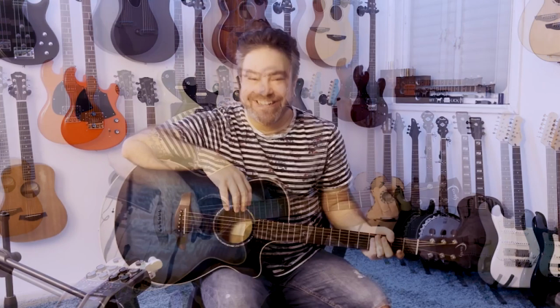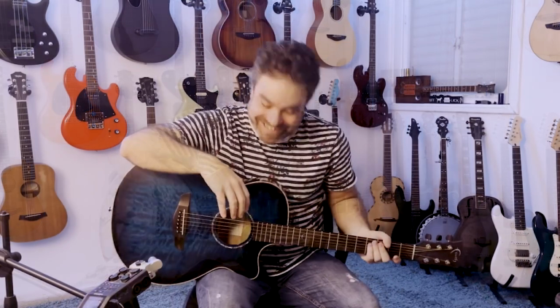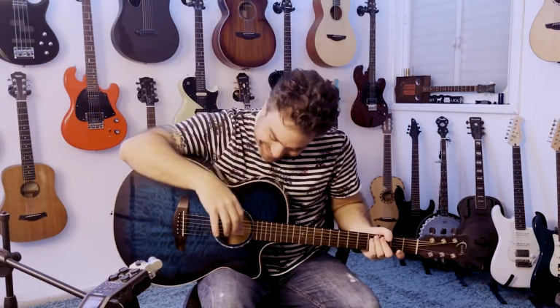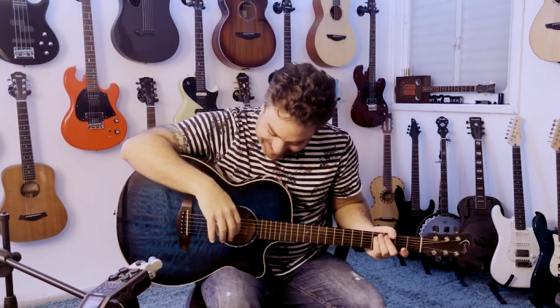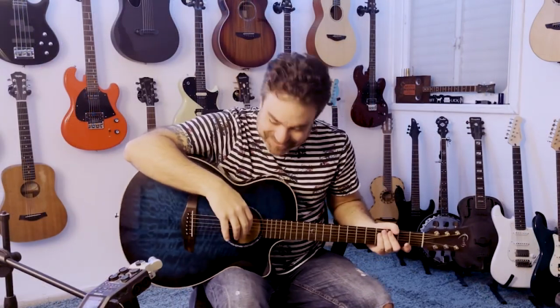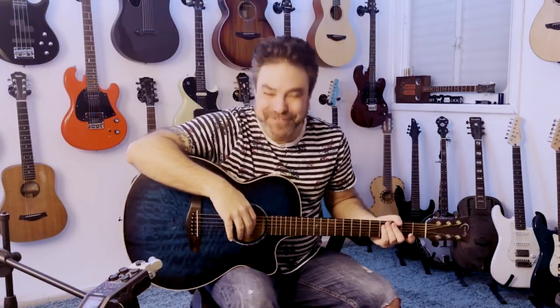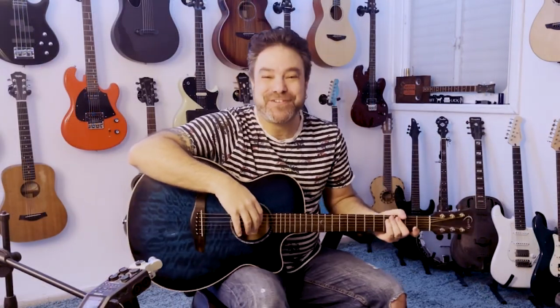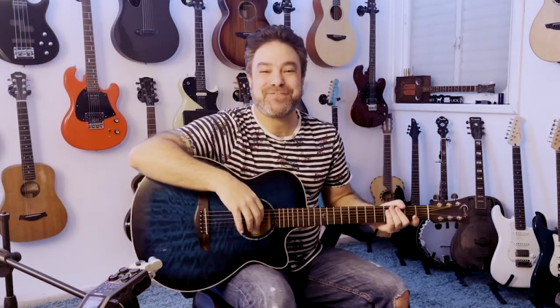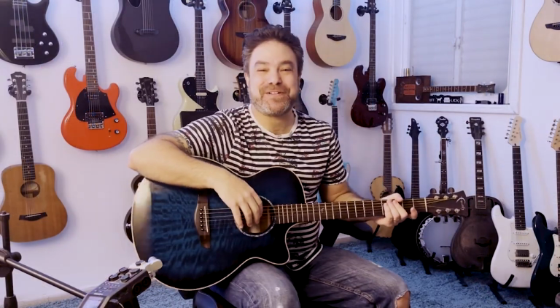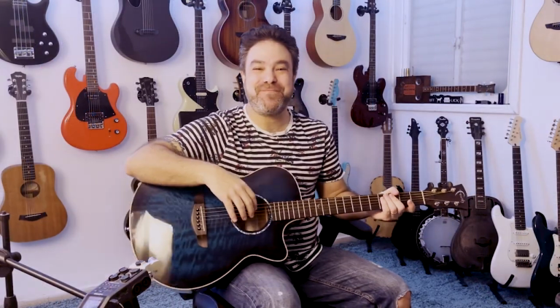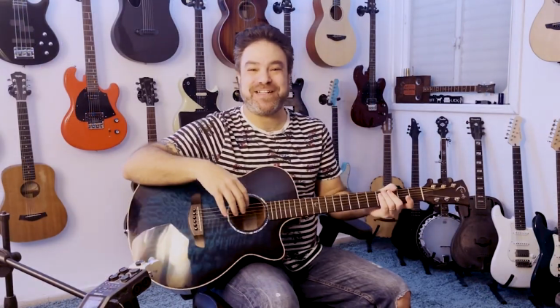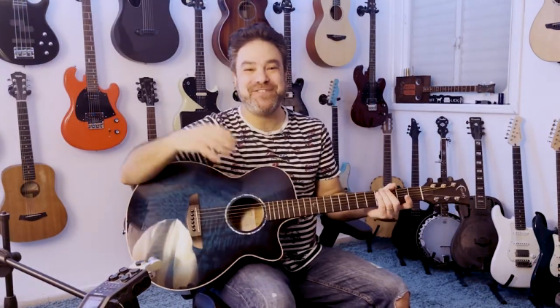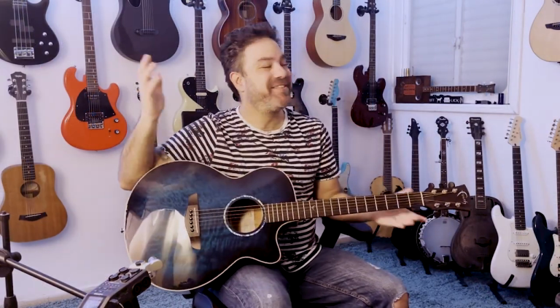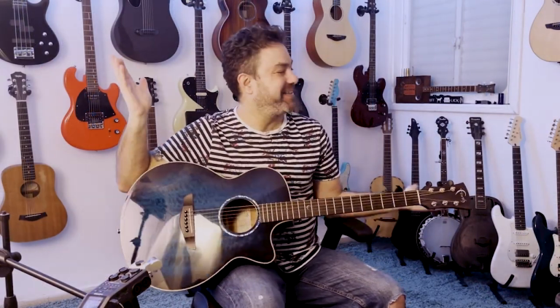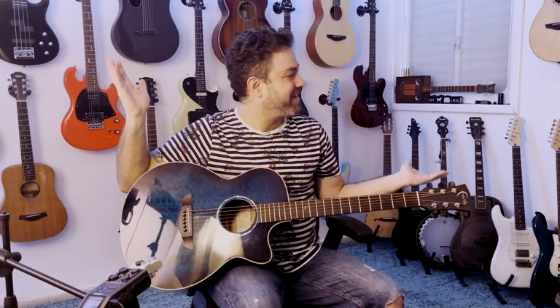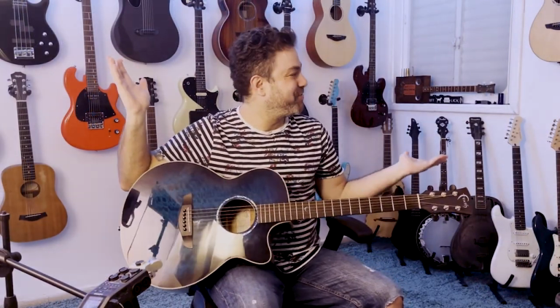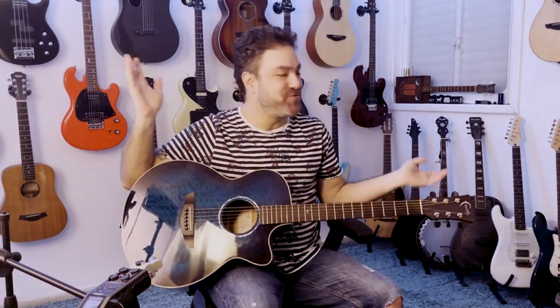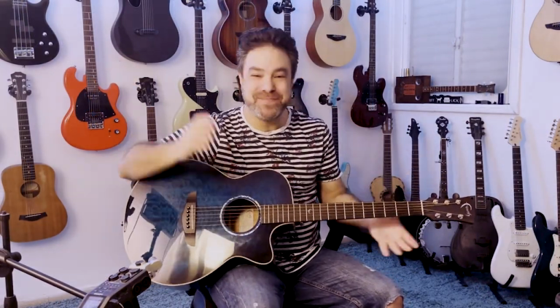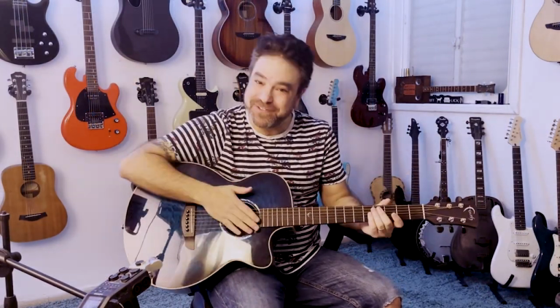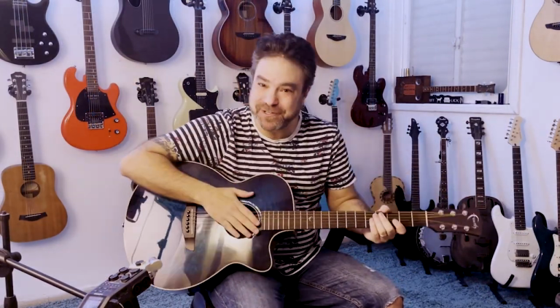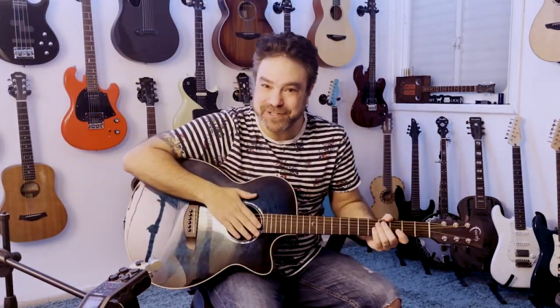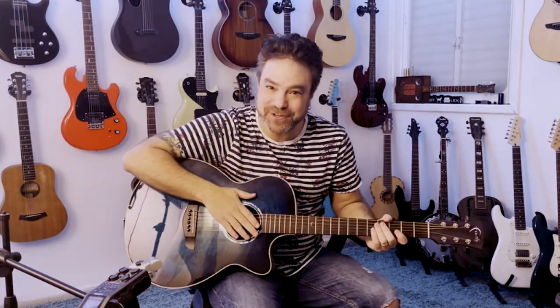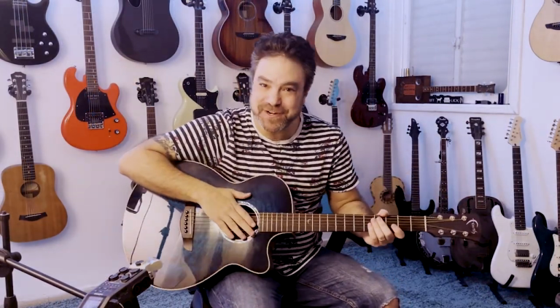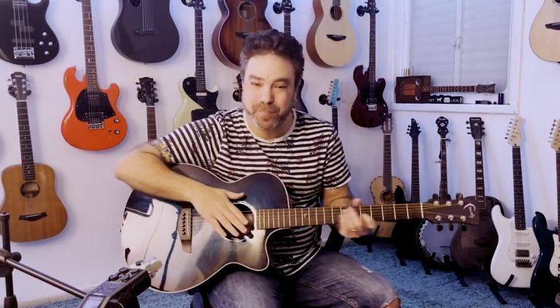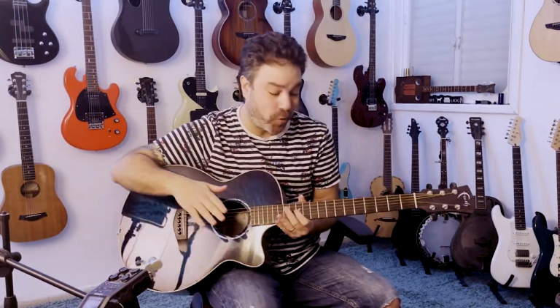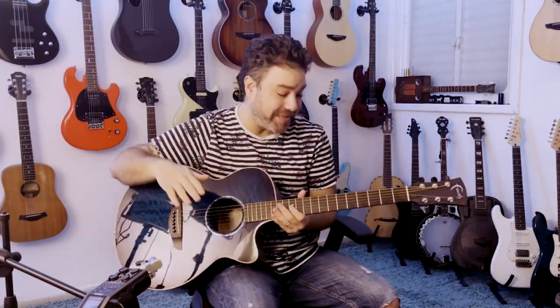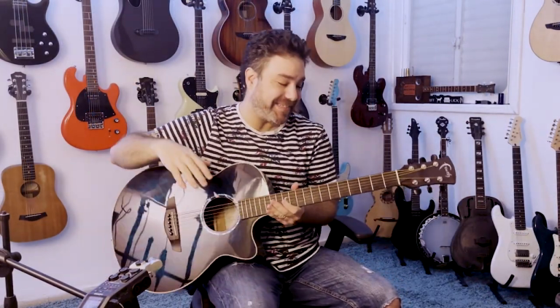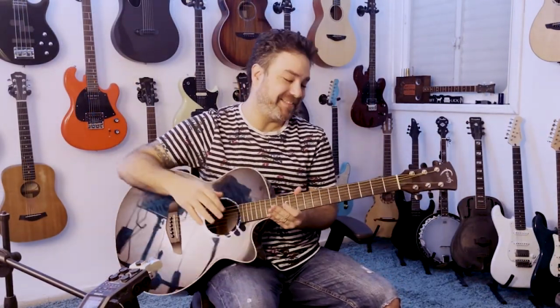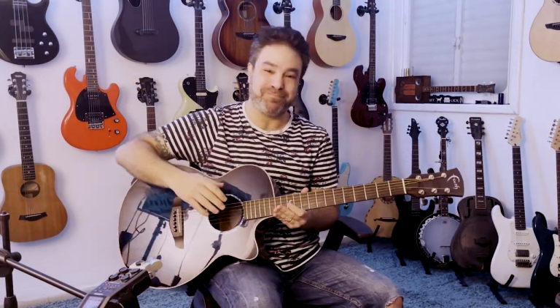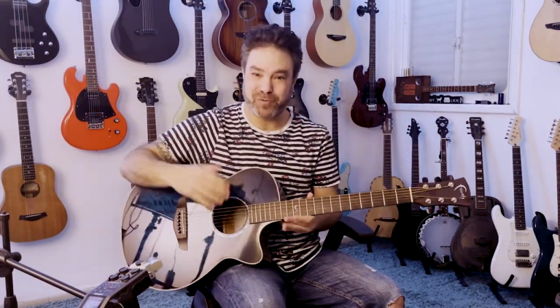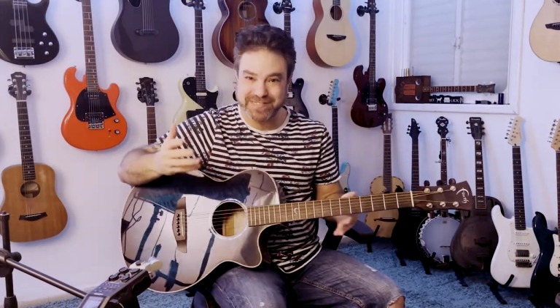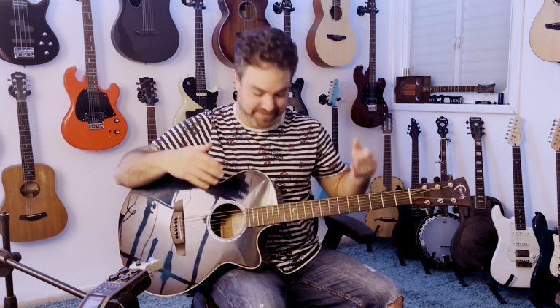Hey there, Lickin' Riffers. Welcome back to the Lickin' Room. We're gonna learn Poison.